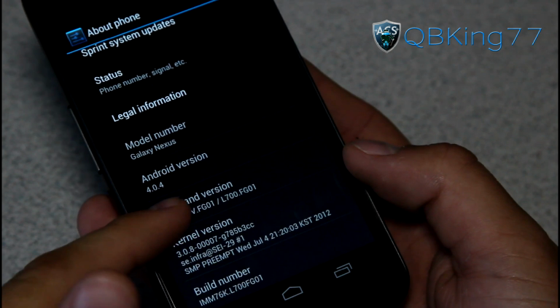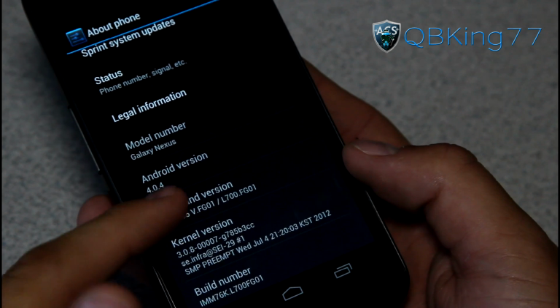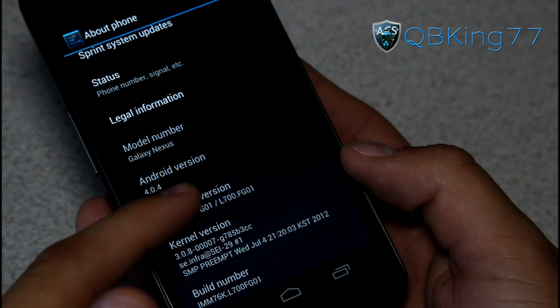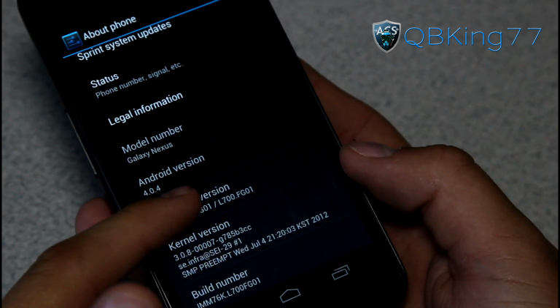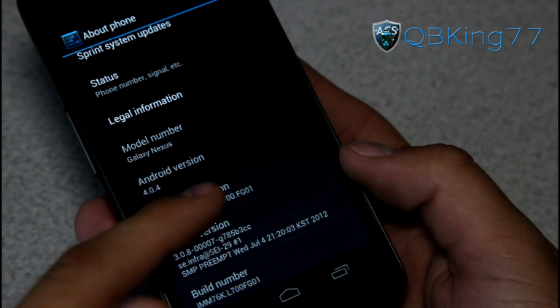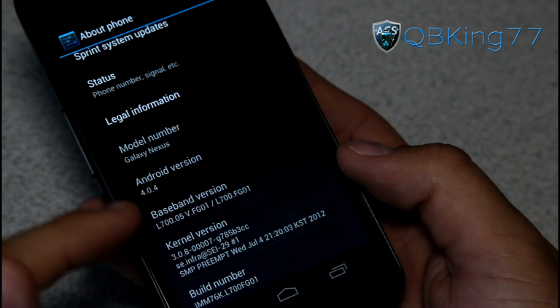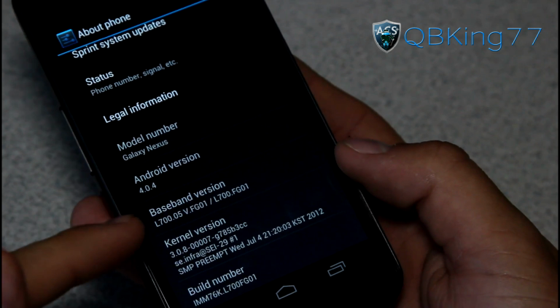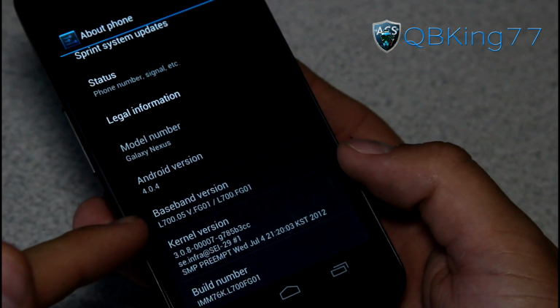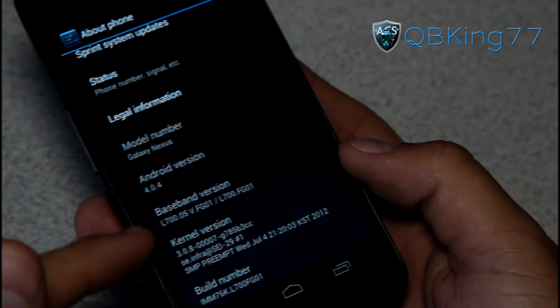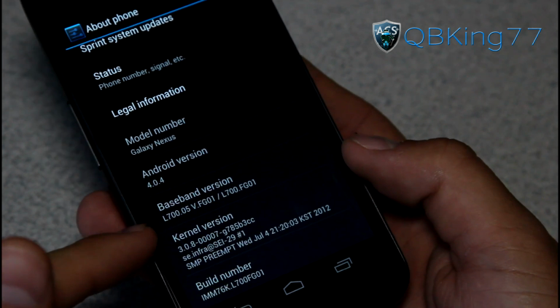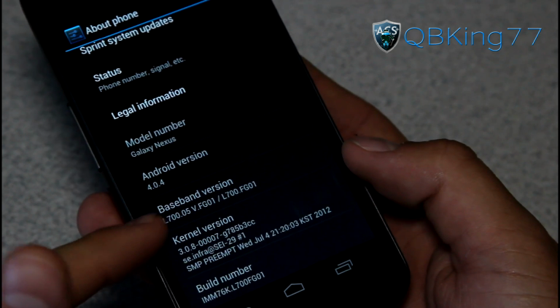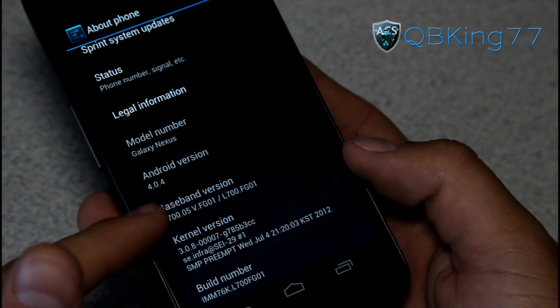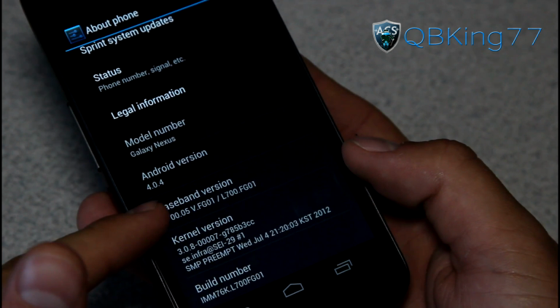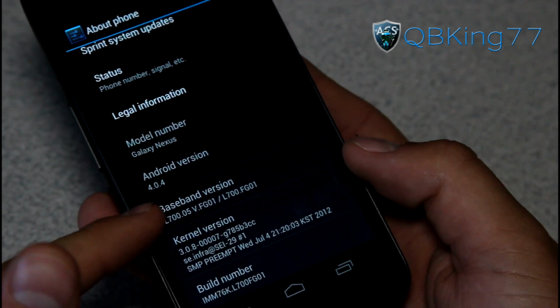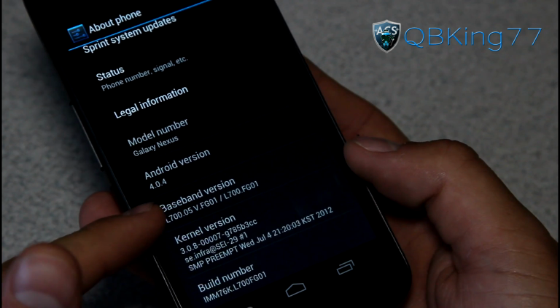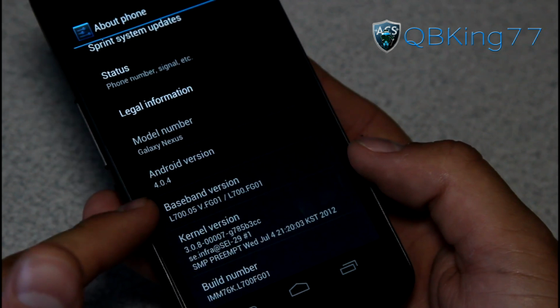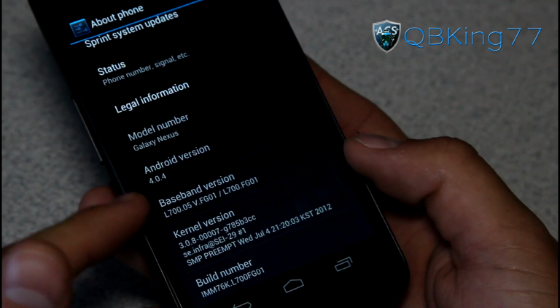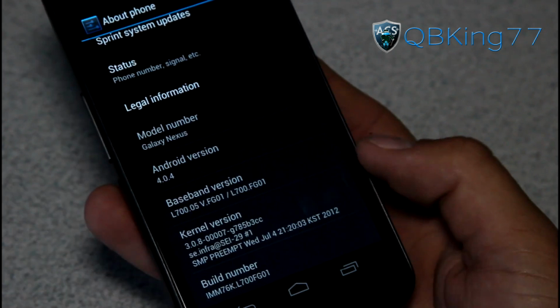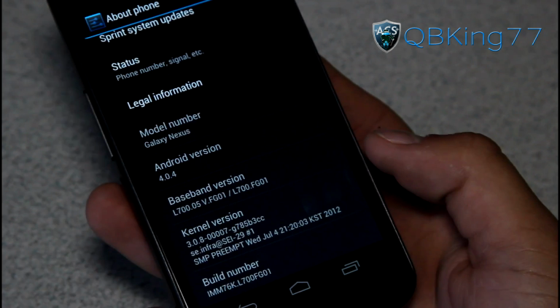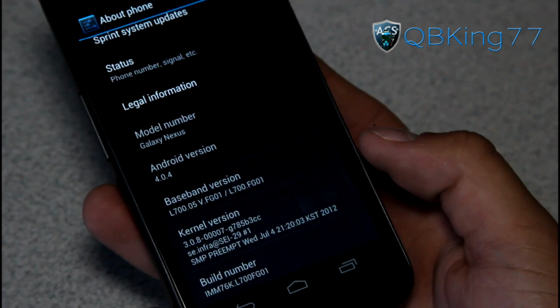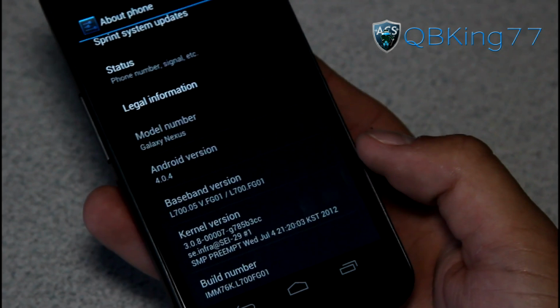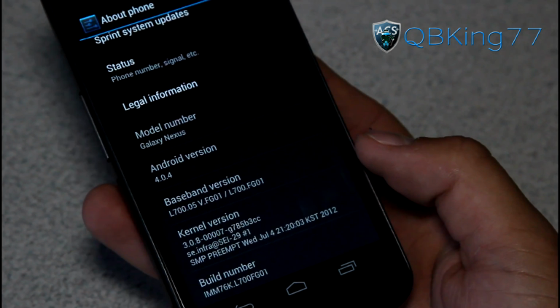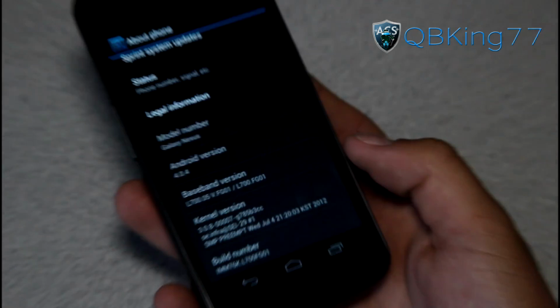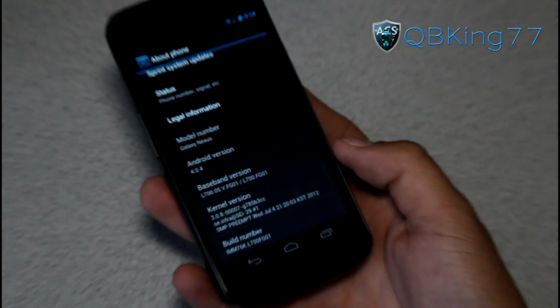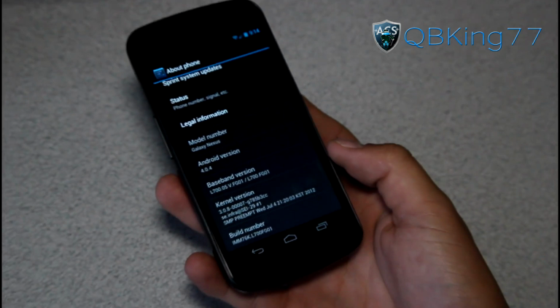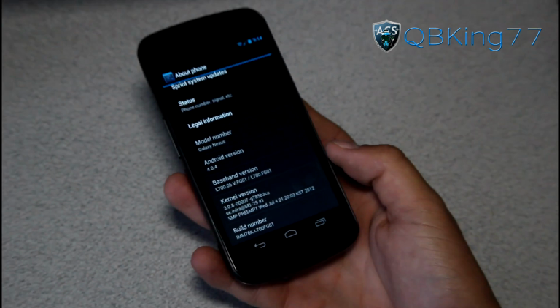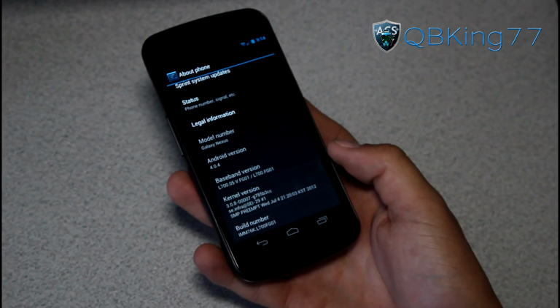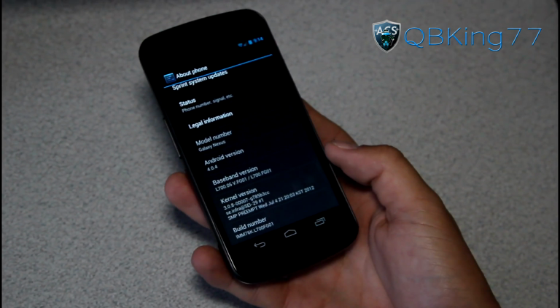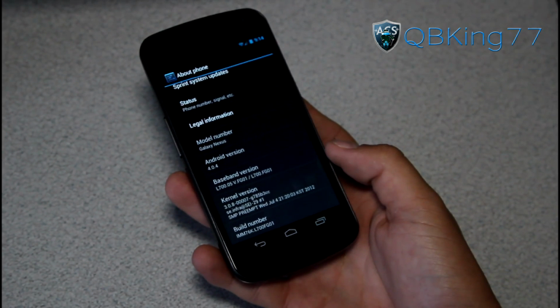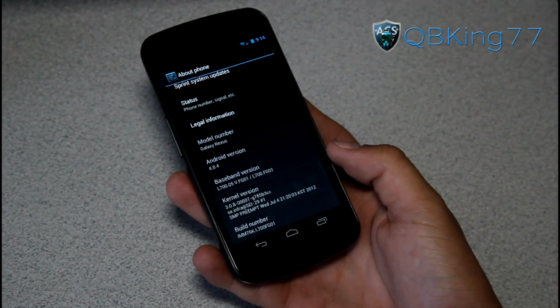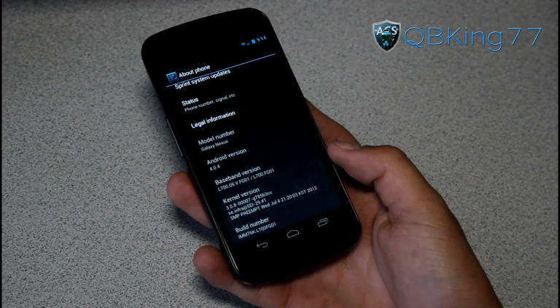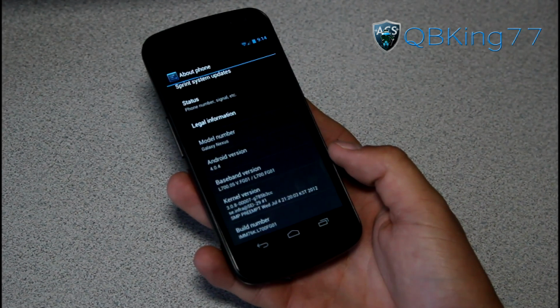Baseband version — both of them need to make sure they say FG01 as well. So once you have double-checked that, you are ready to go.